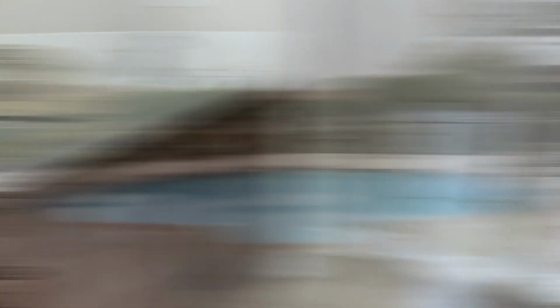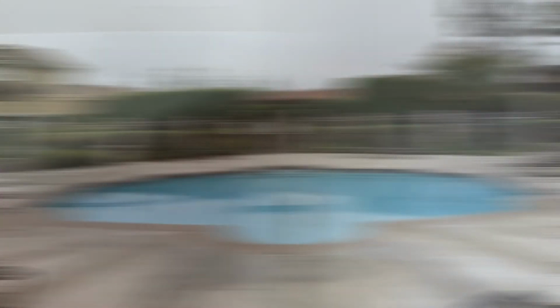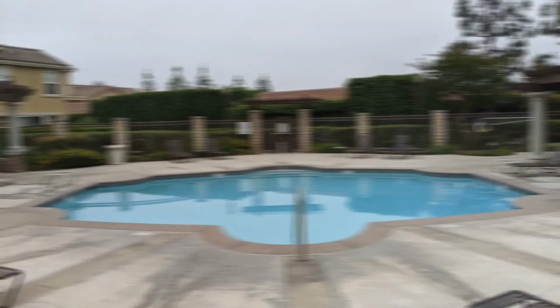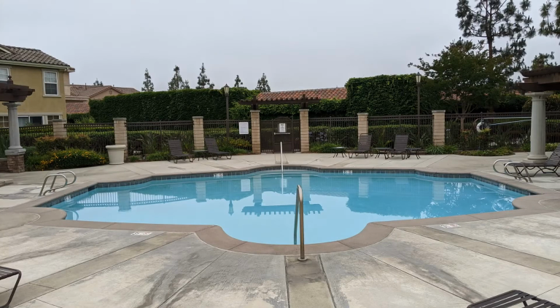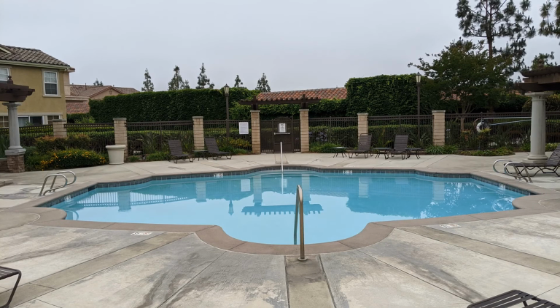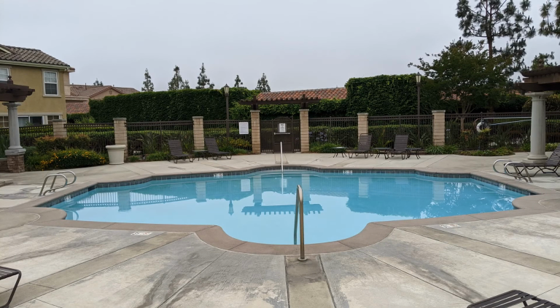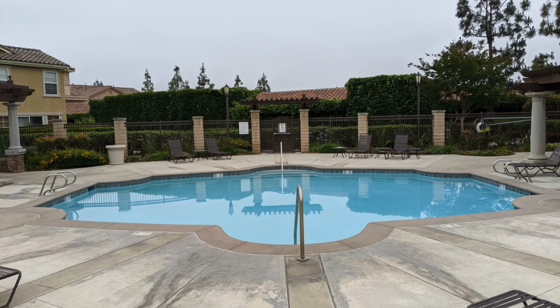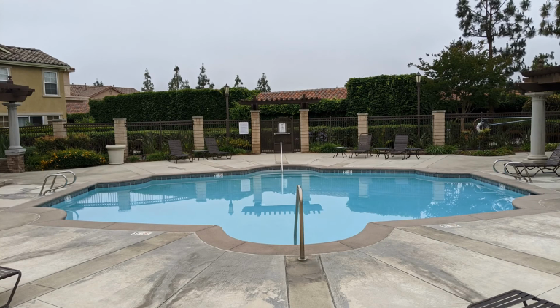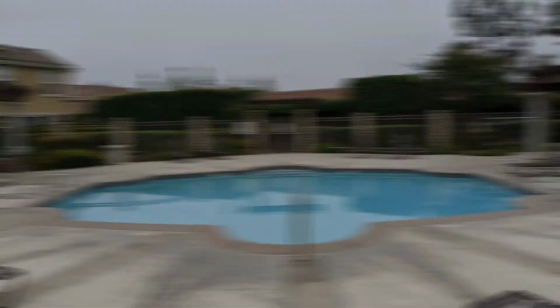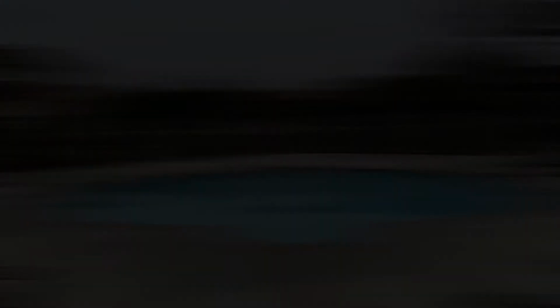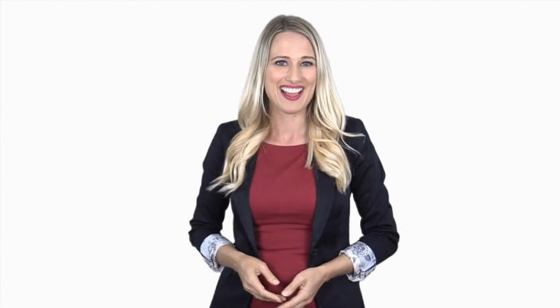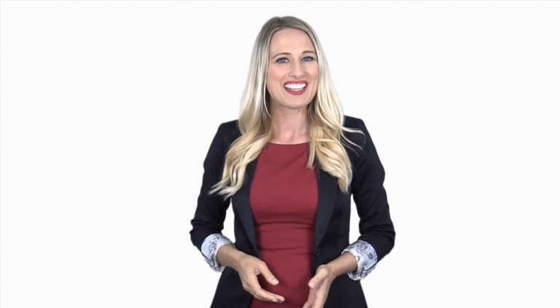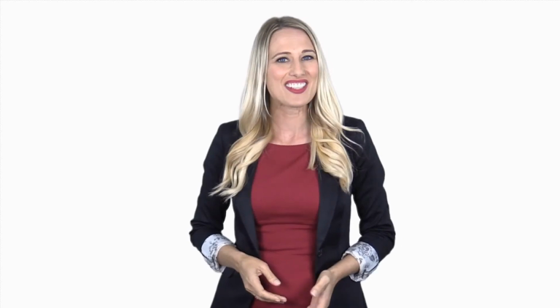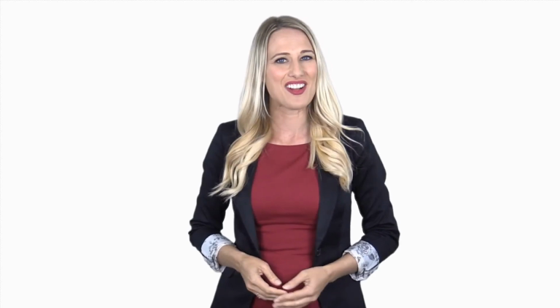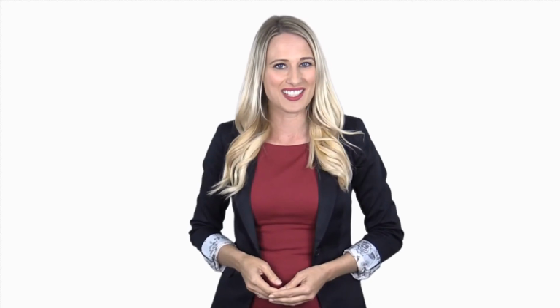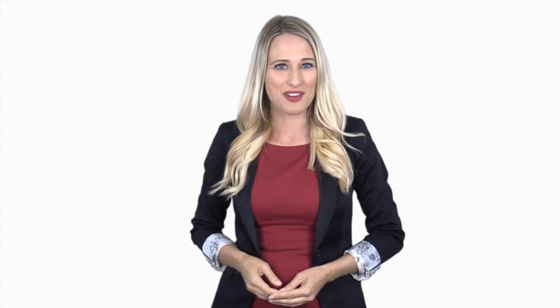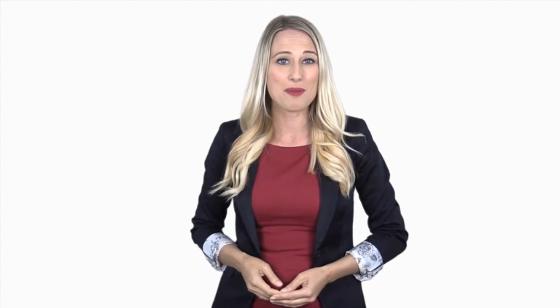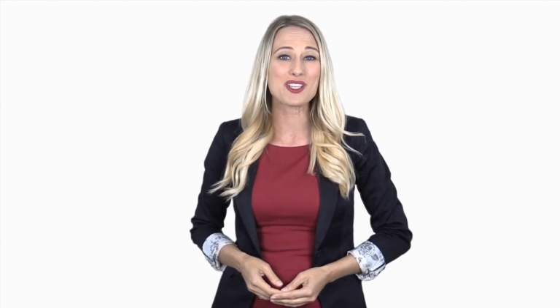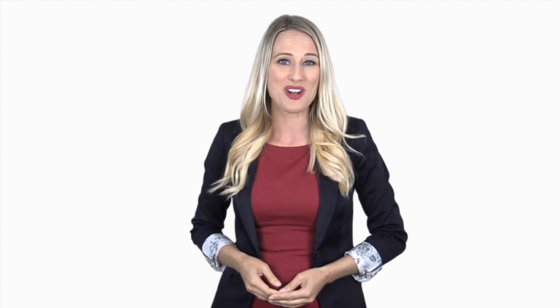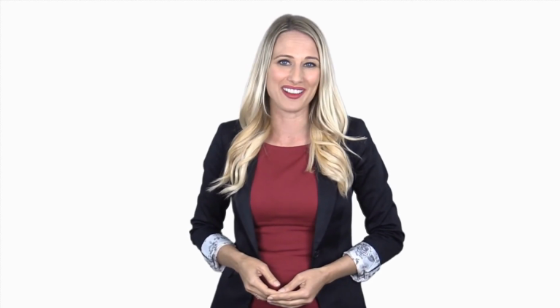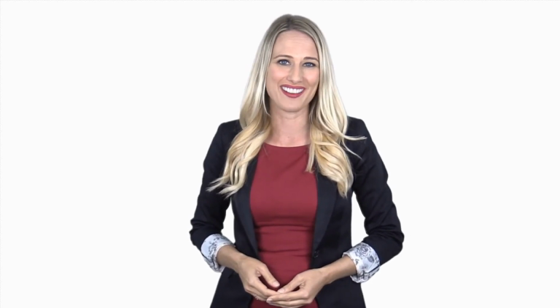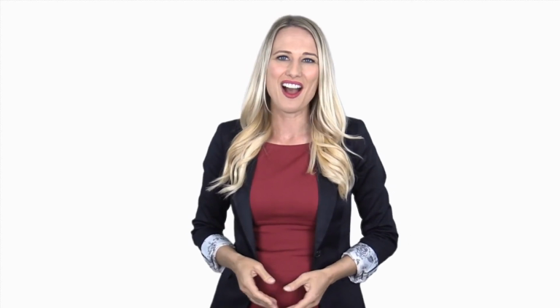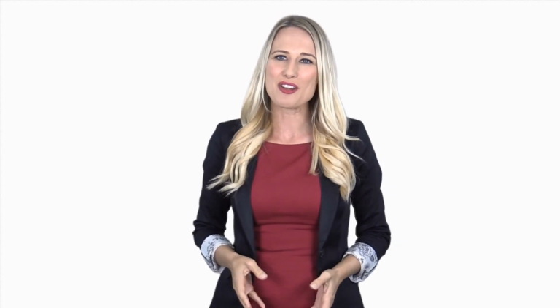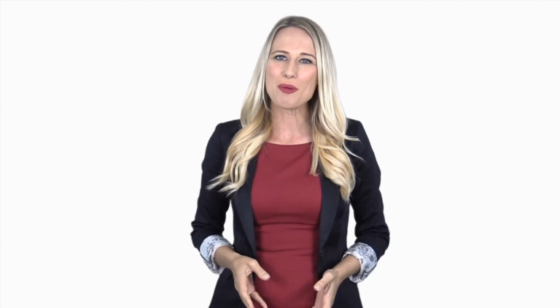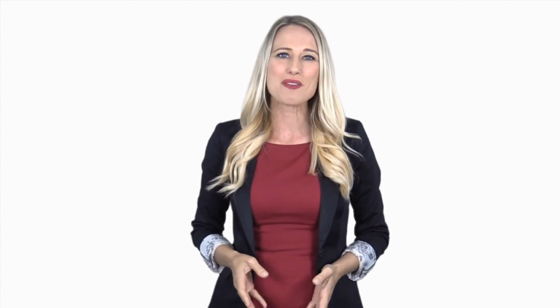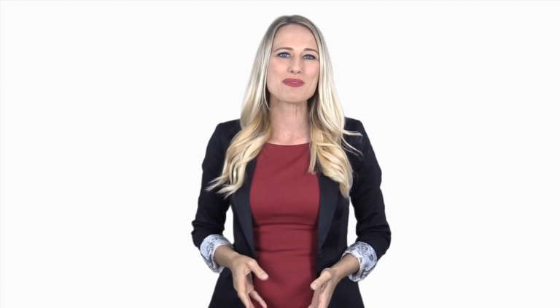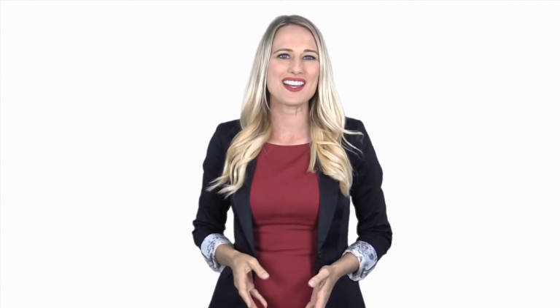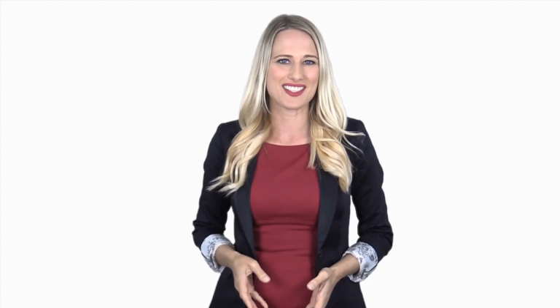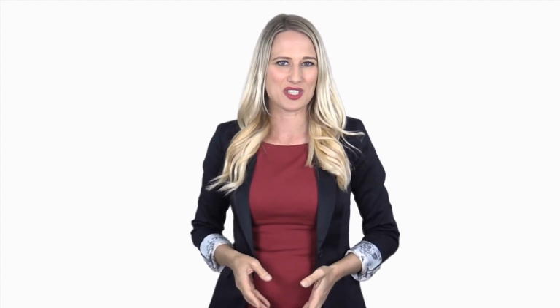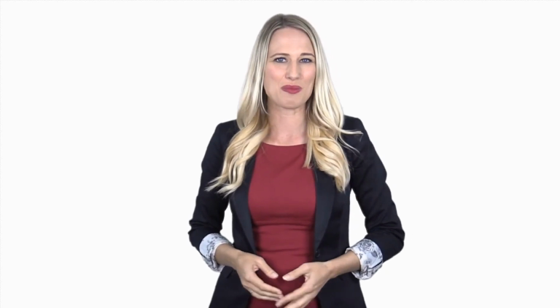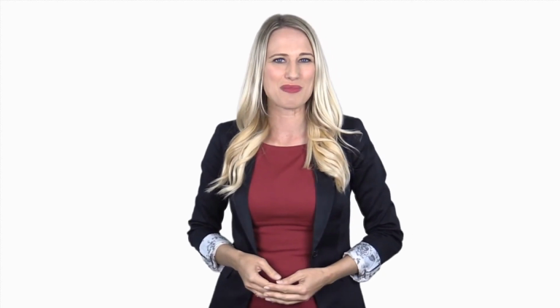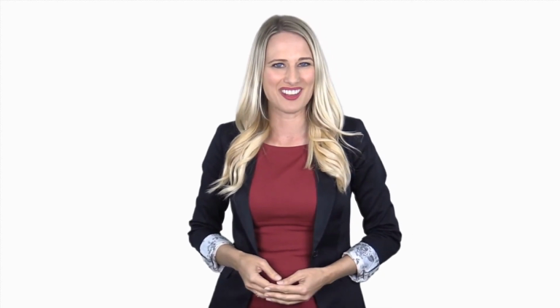Don't miss this one. Give us a call now and book a showing. Our number and website is in the description below.